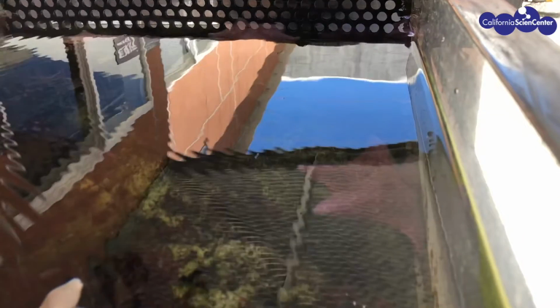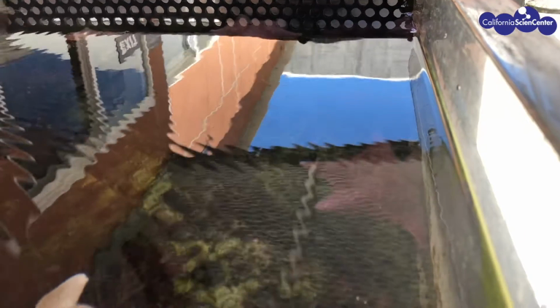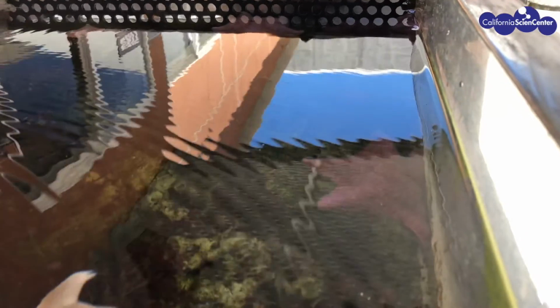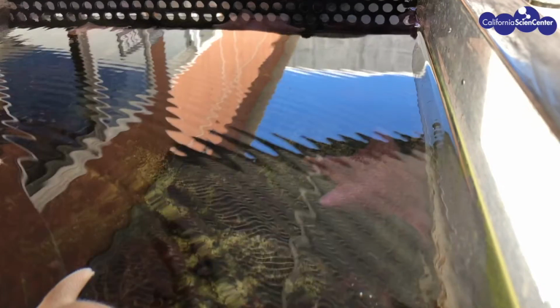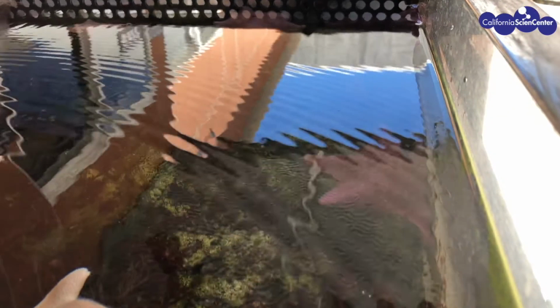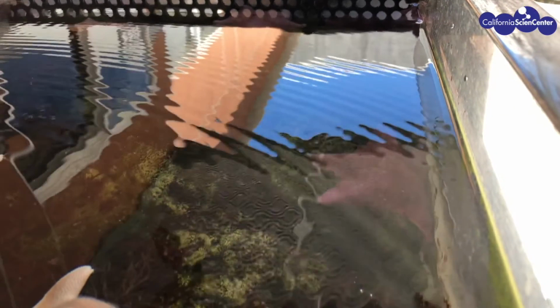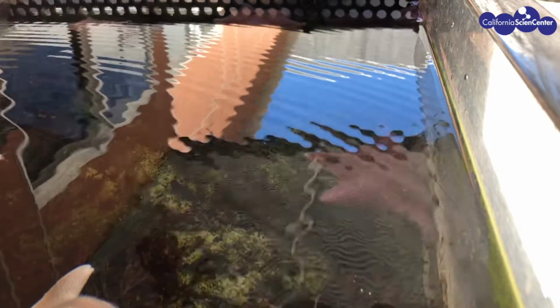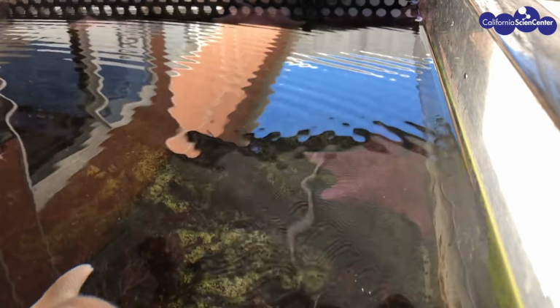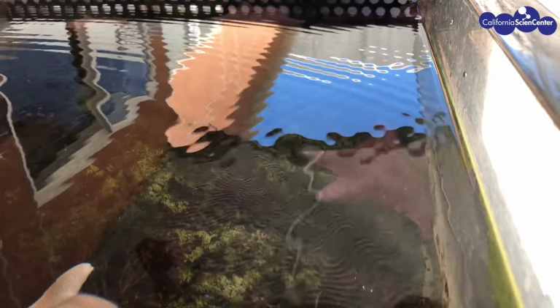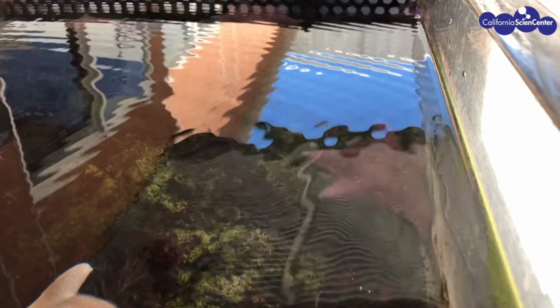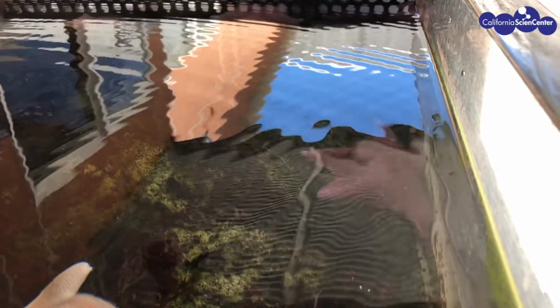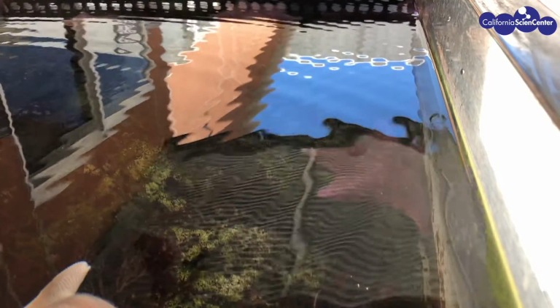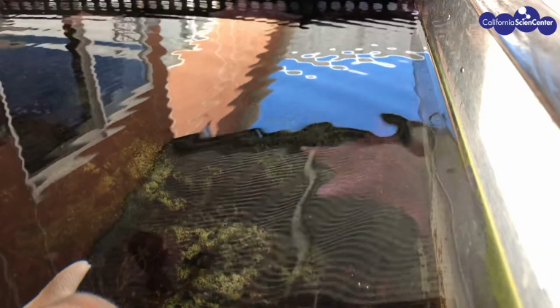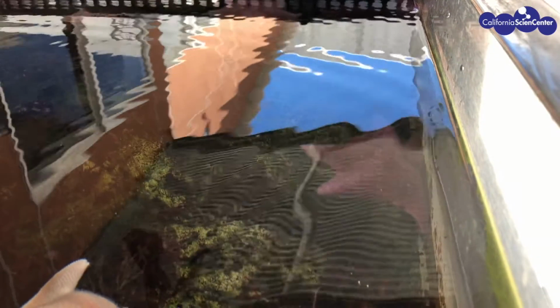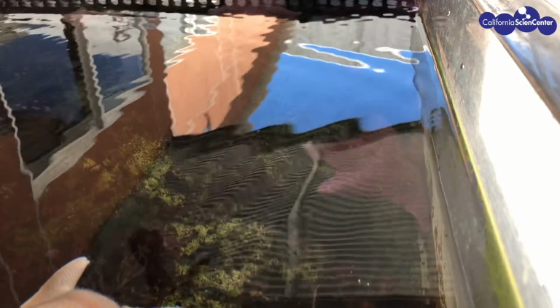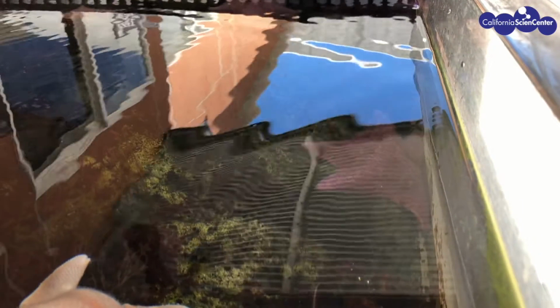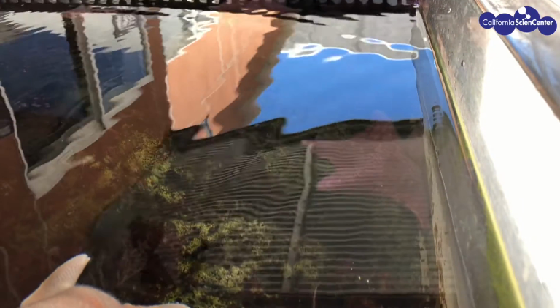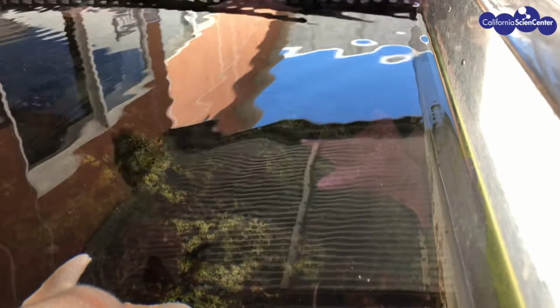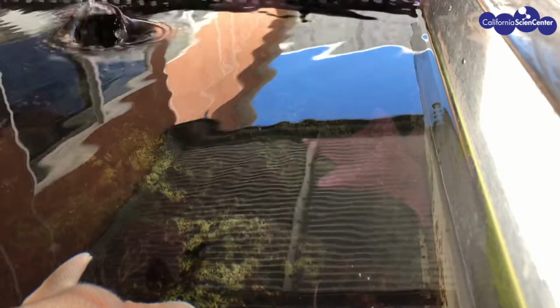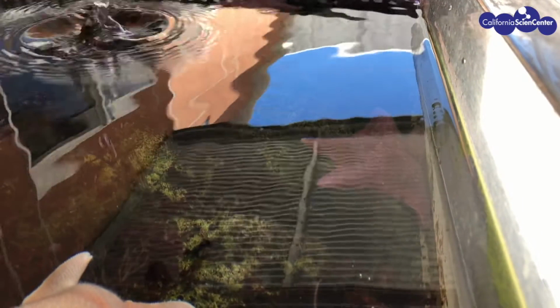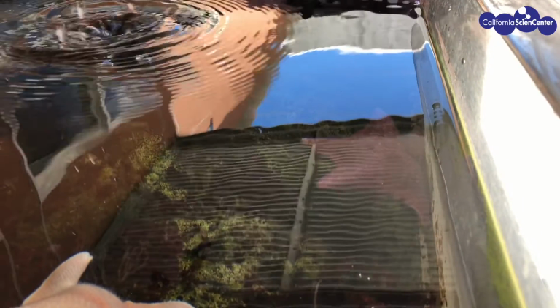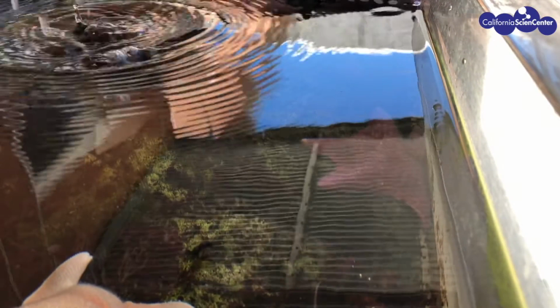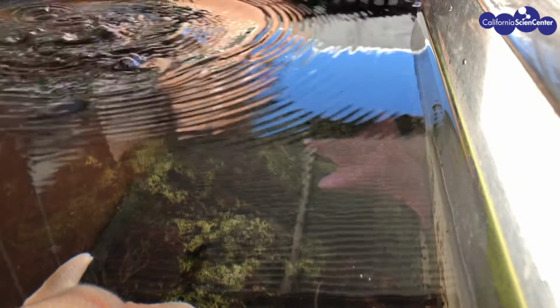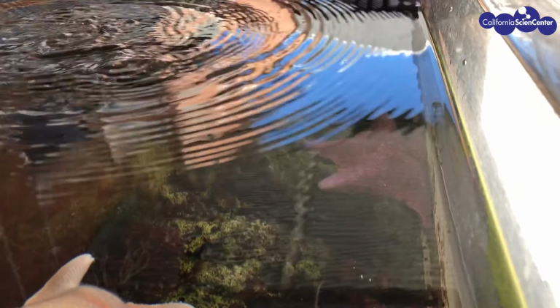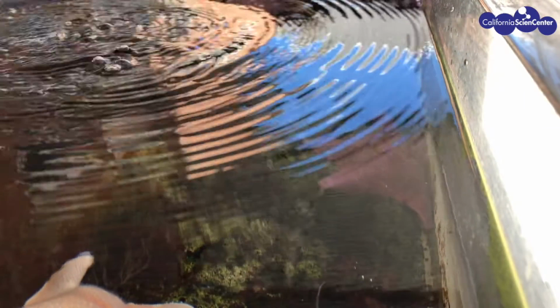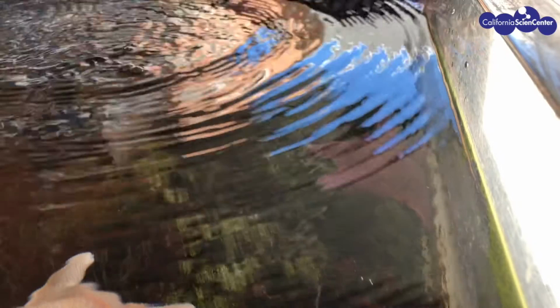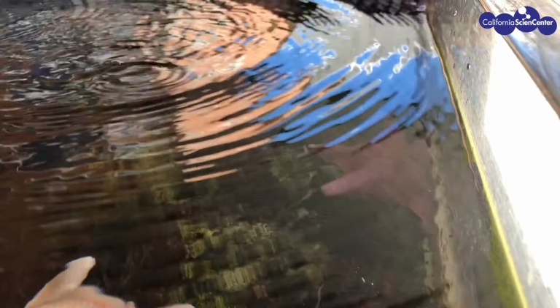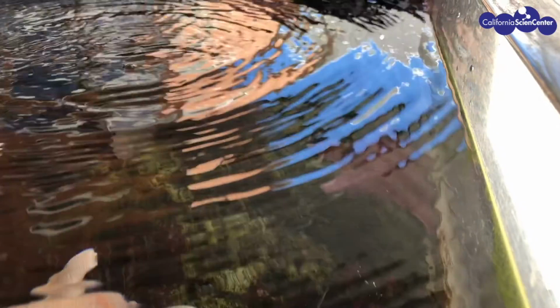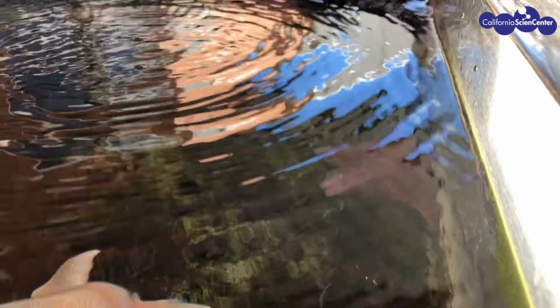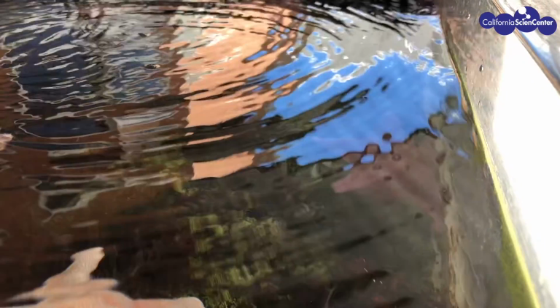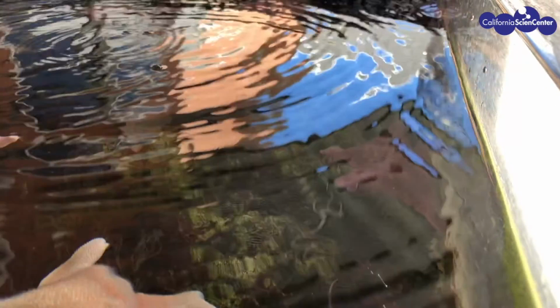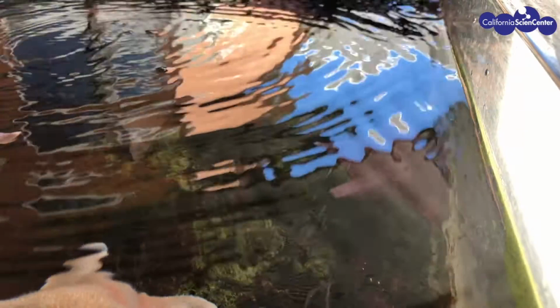In water, vibrations travel faster and easier. As we can see here, the vibrations are traveling through the water.